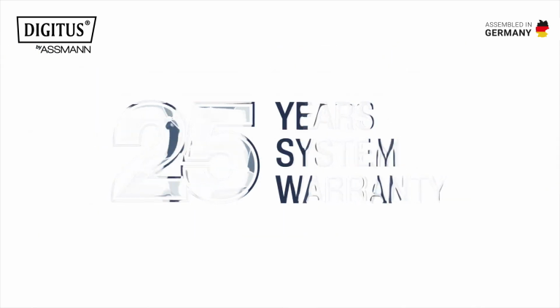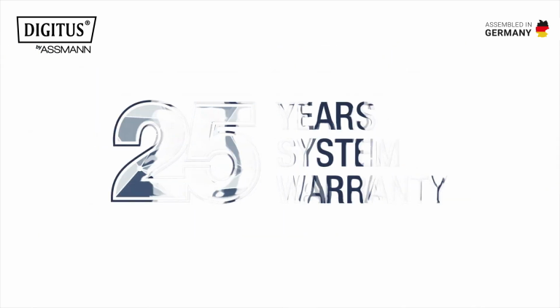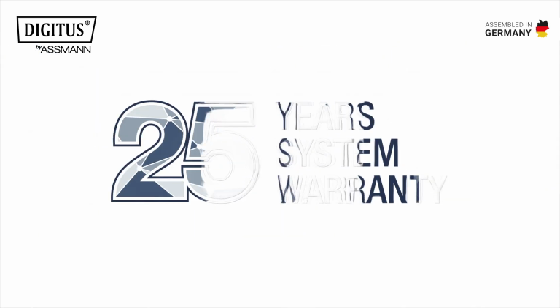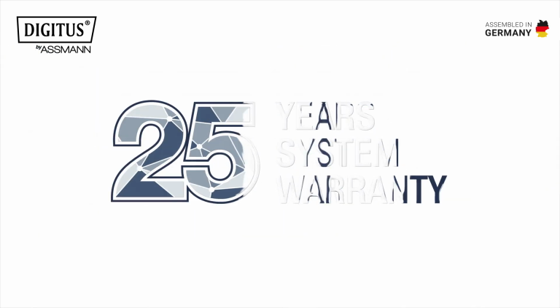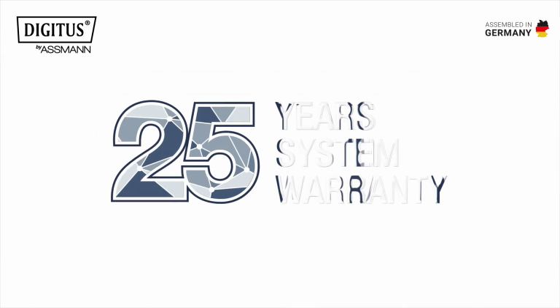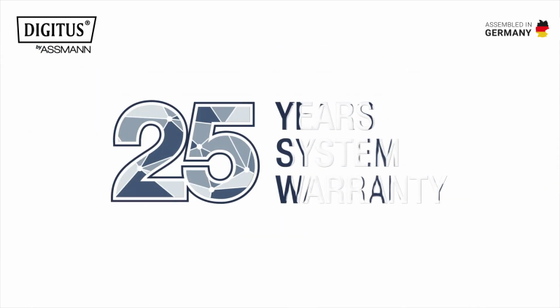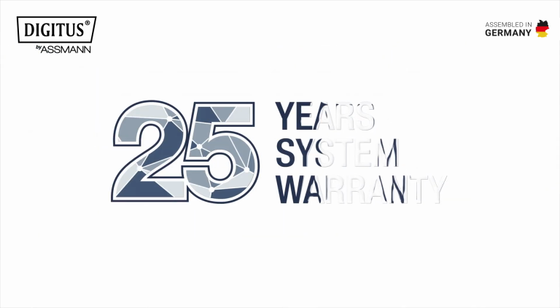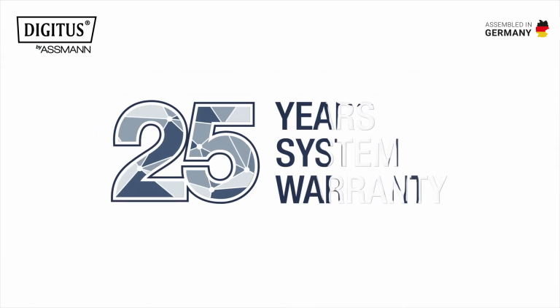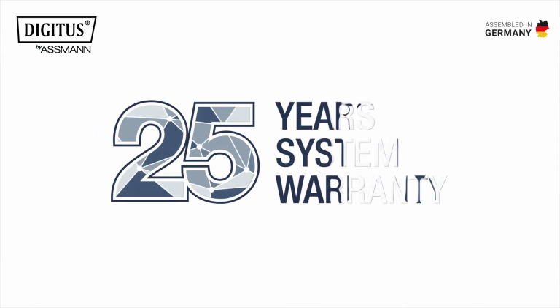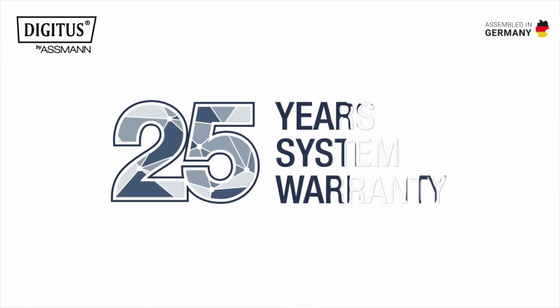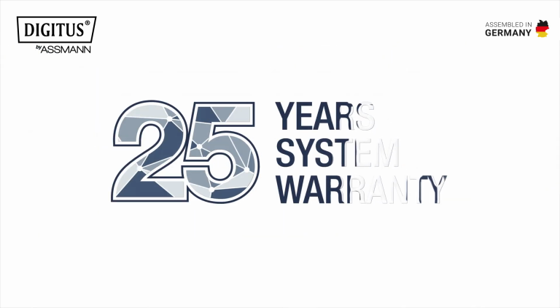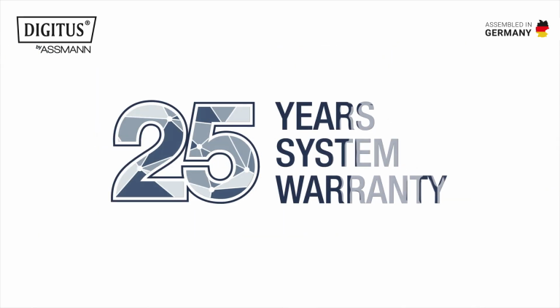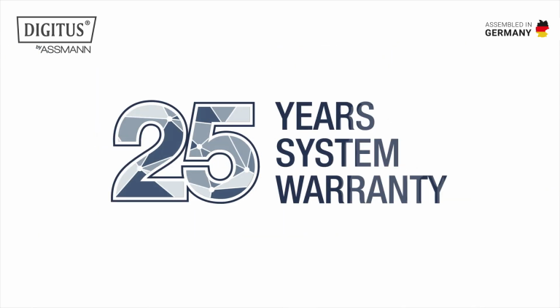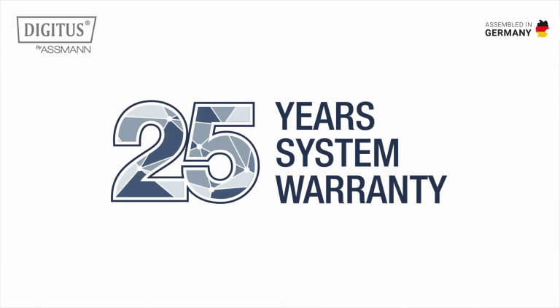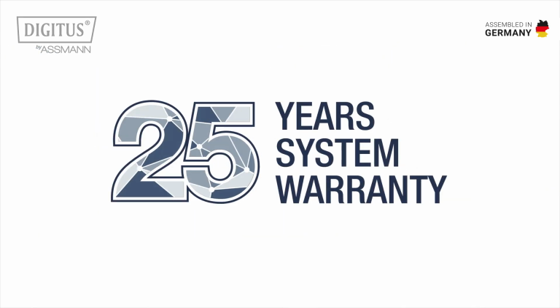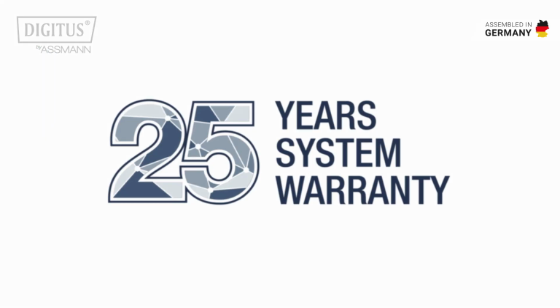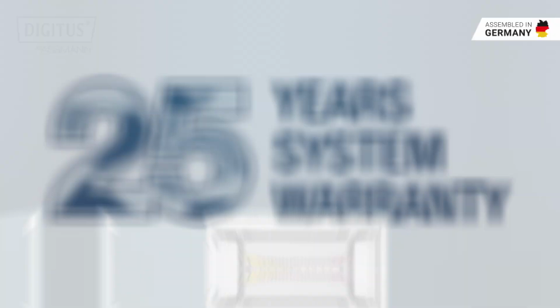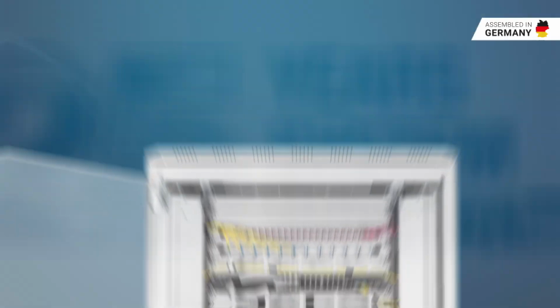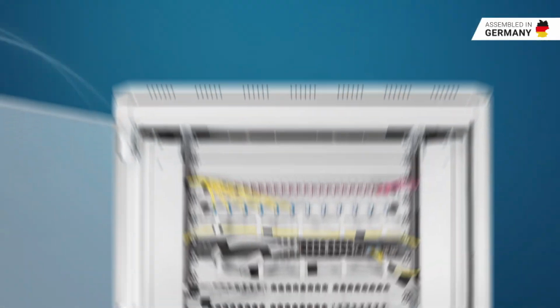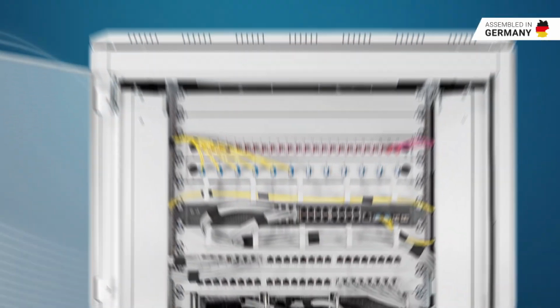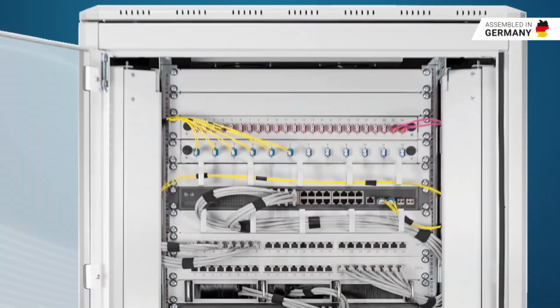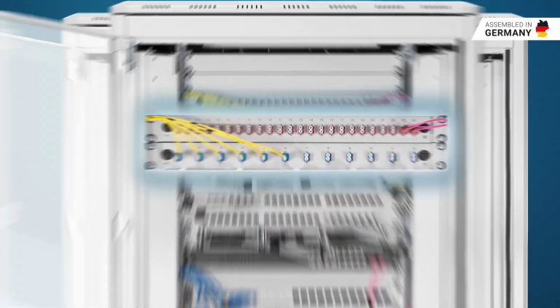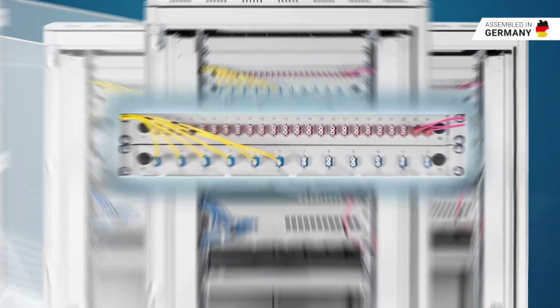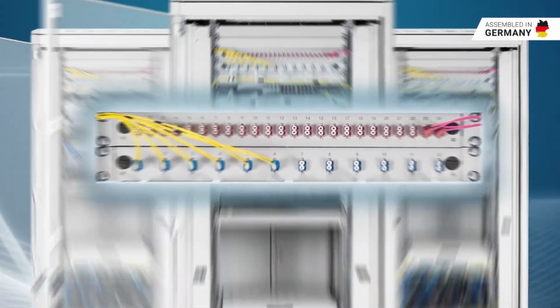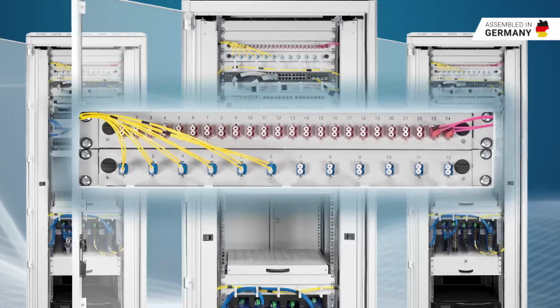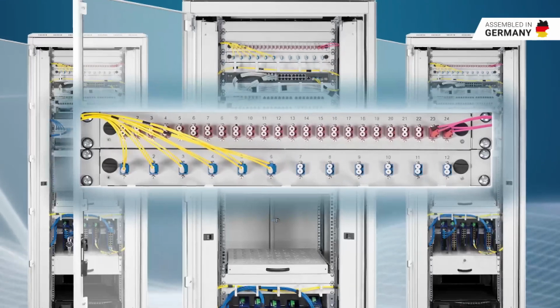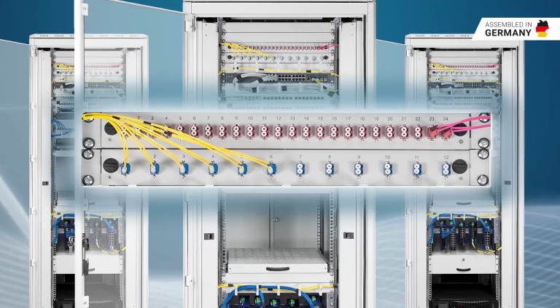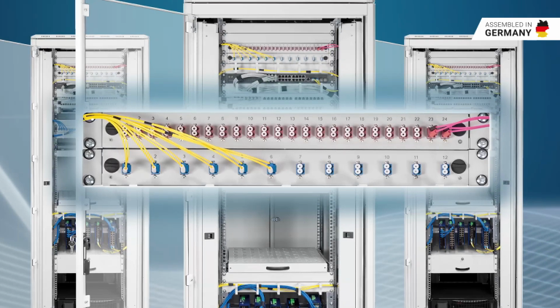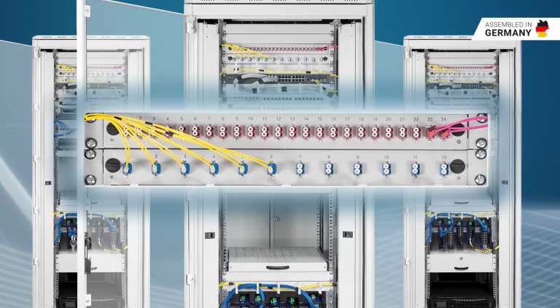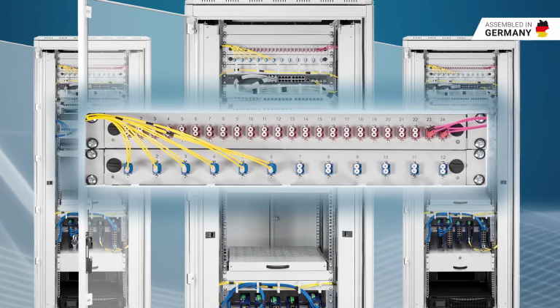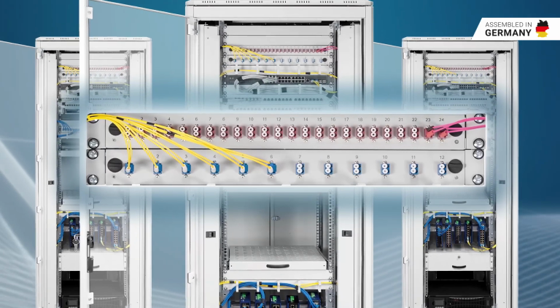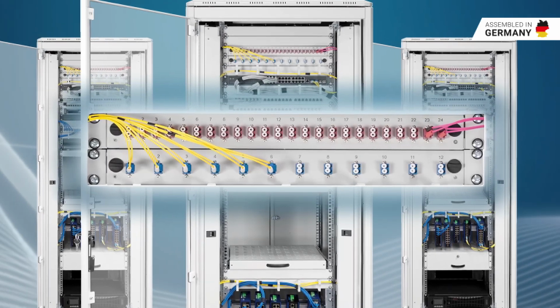Digitus — for the fastest possible network connection.